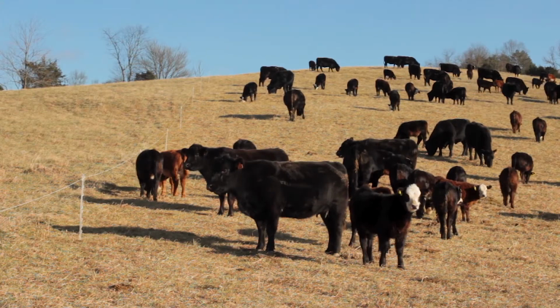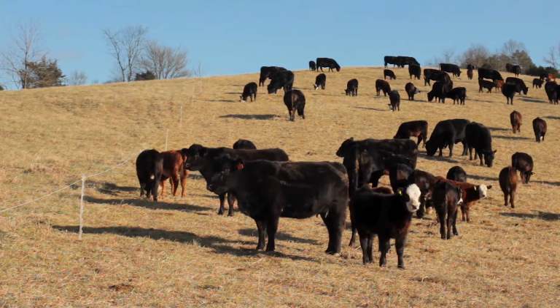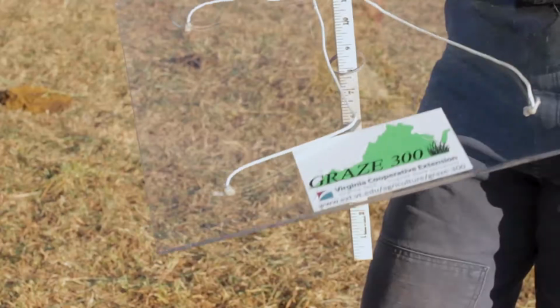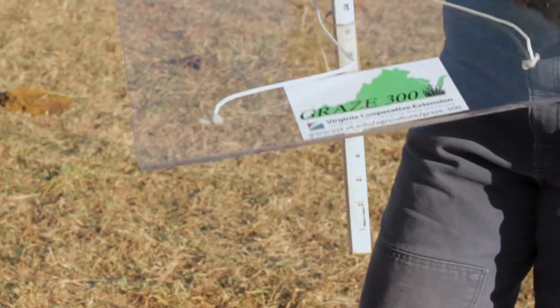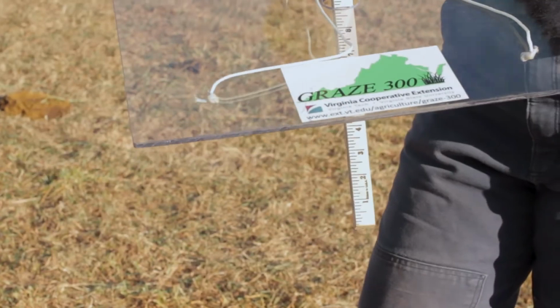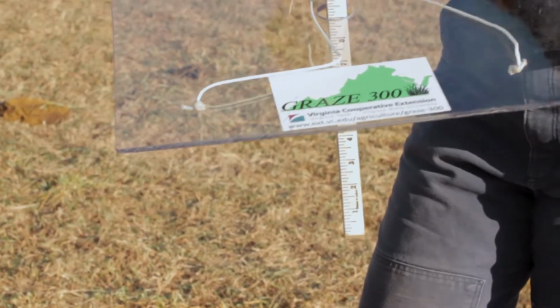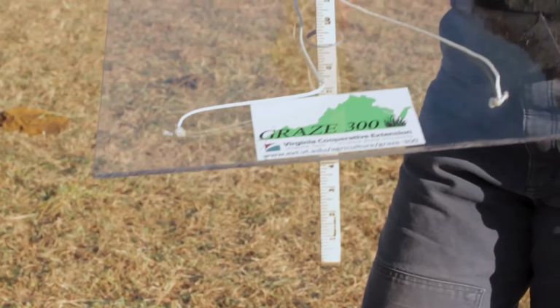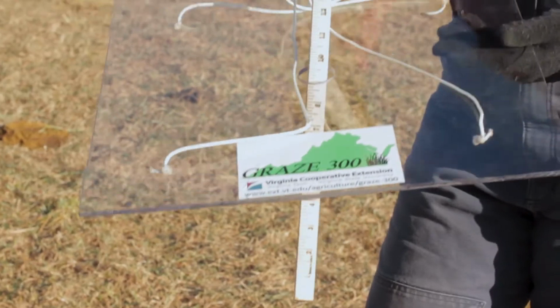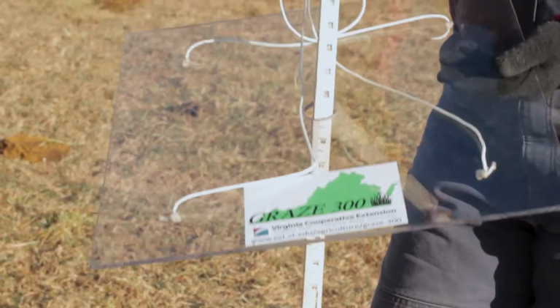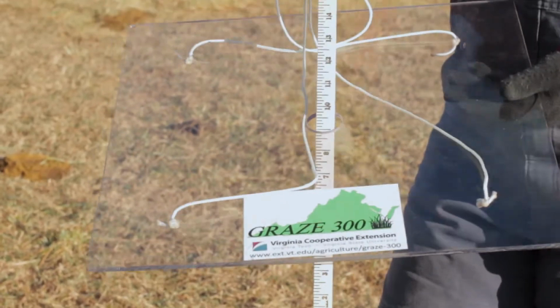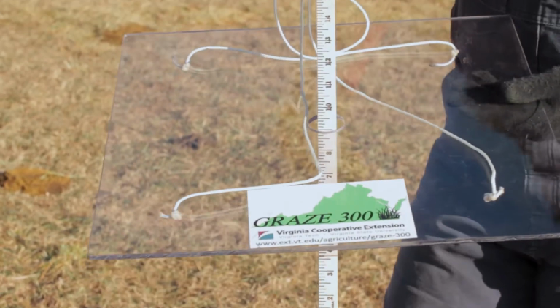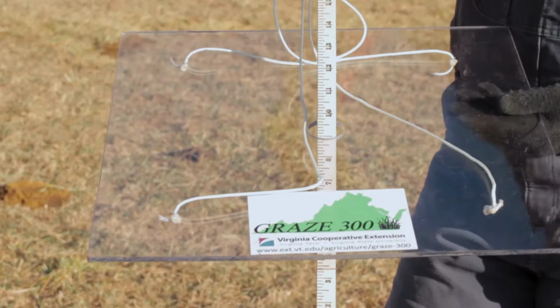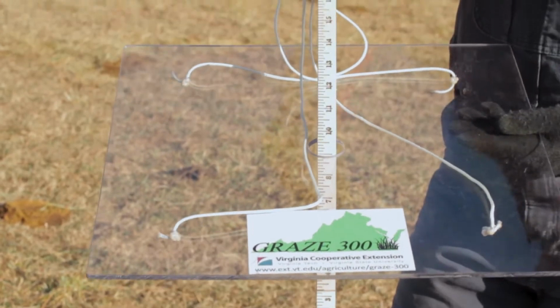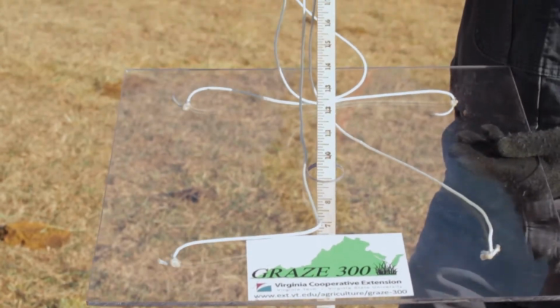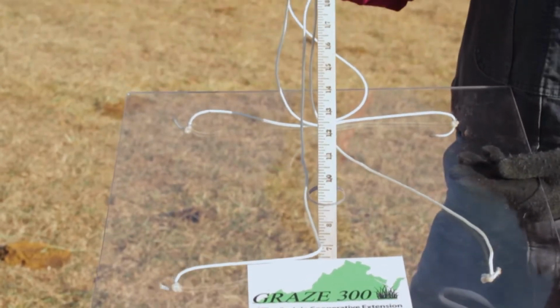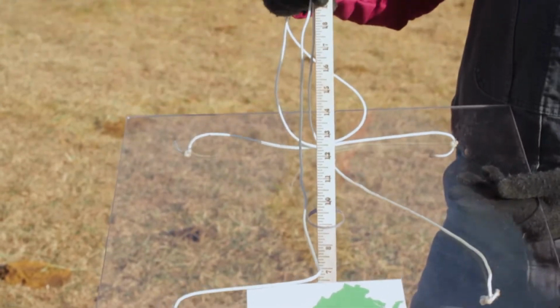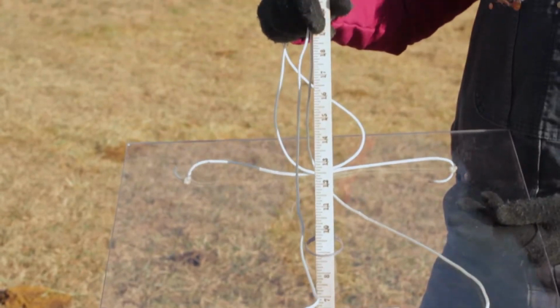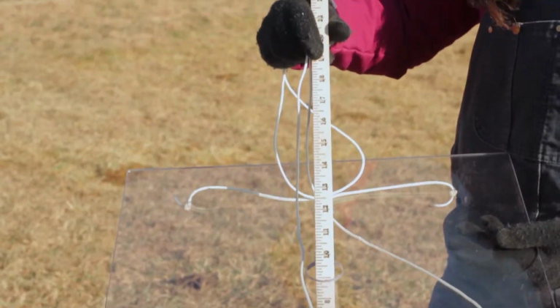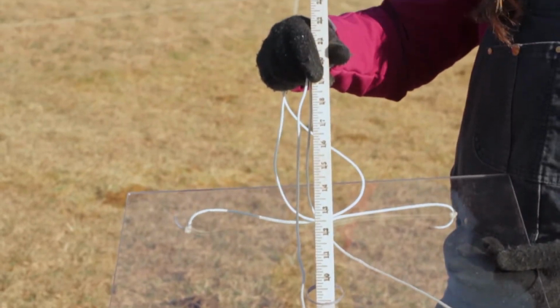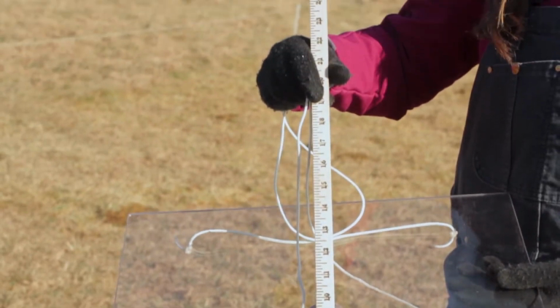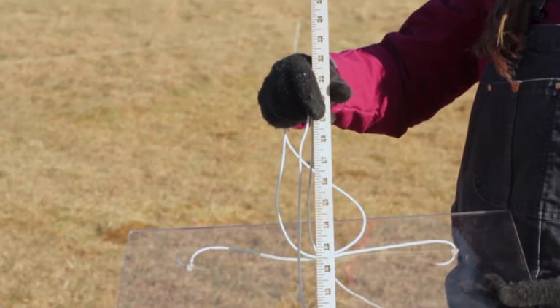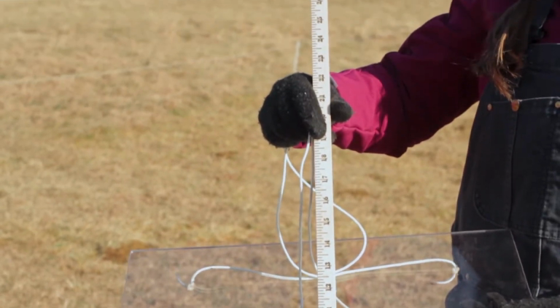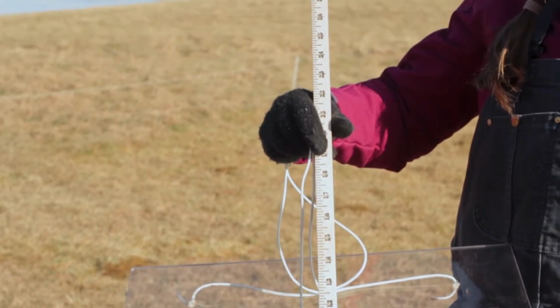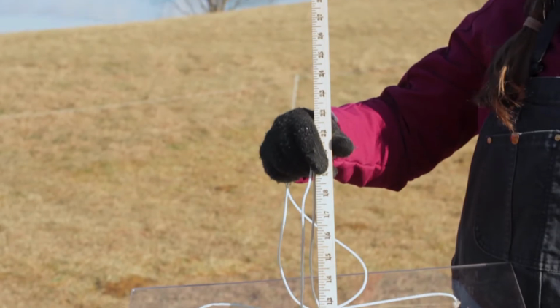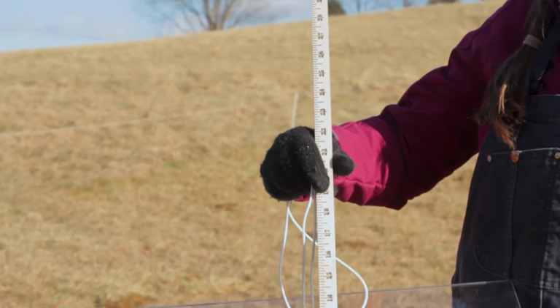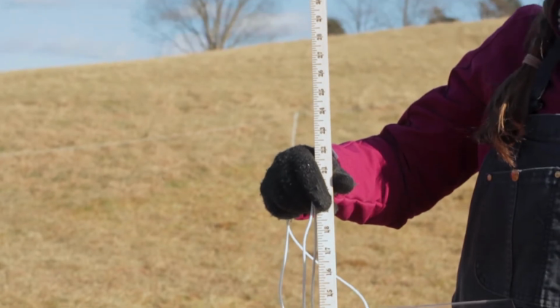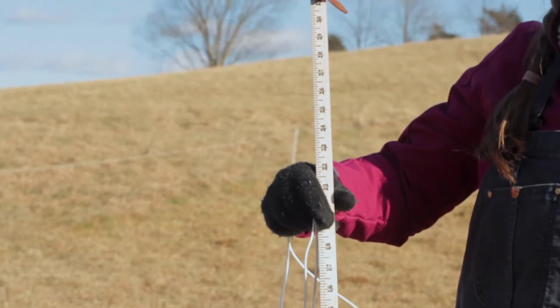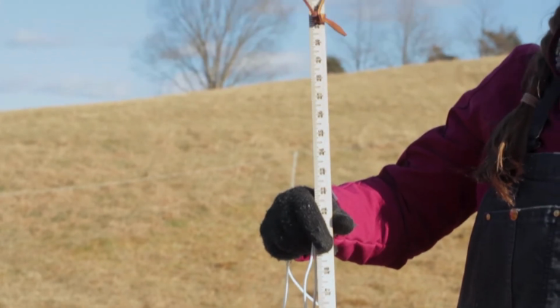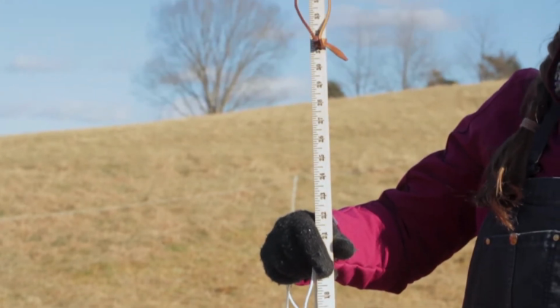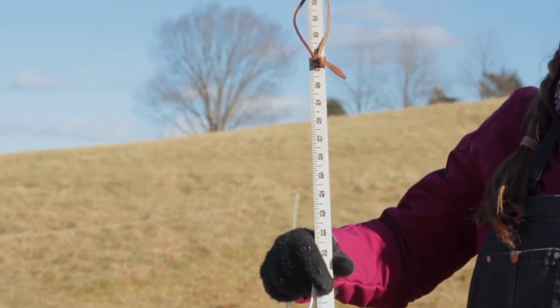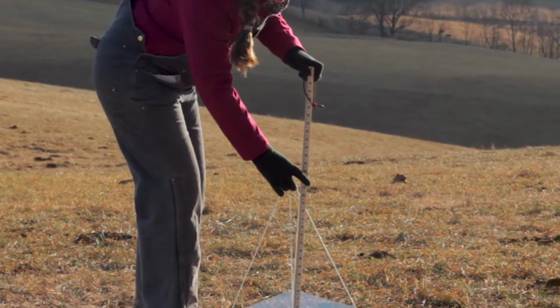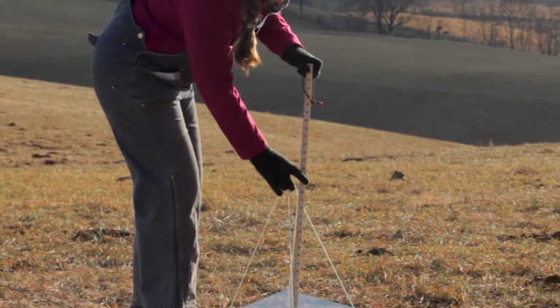I have here with me today a falling plate meter, and this plate was actually developed by Dr. Ed Rayburn.